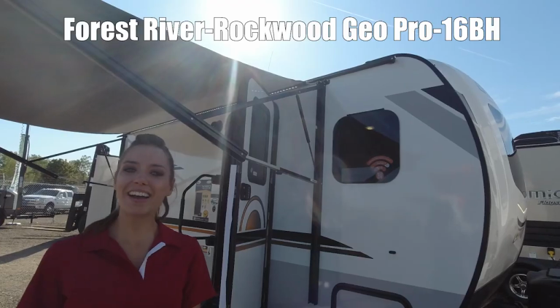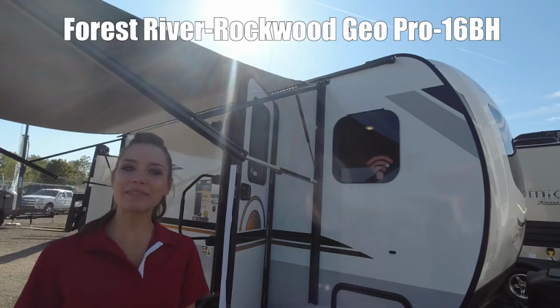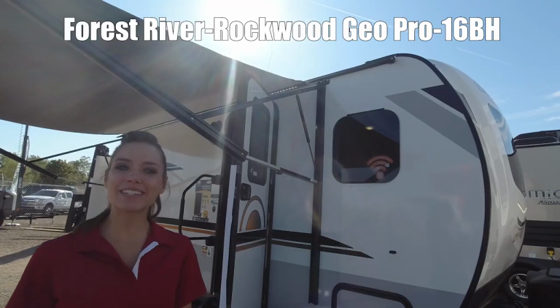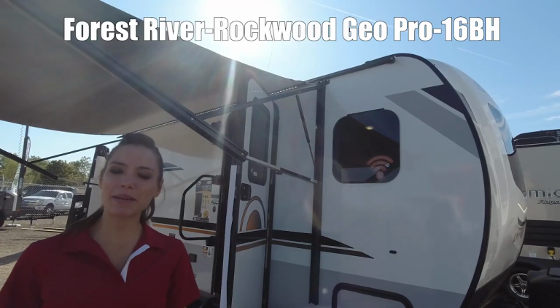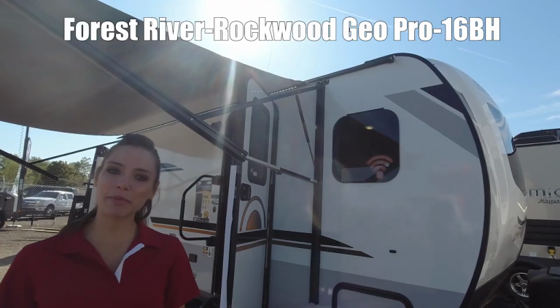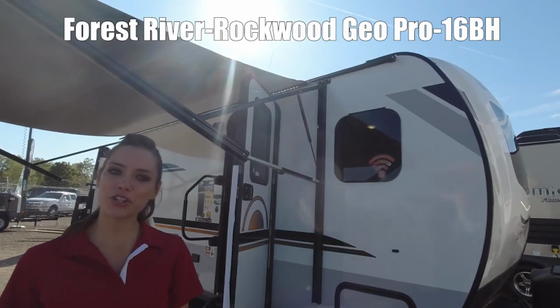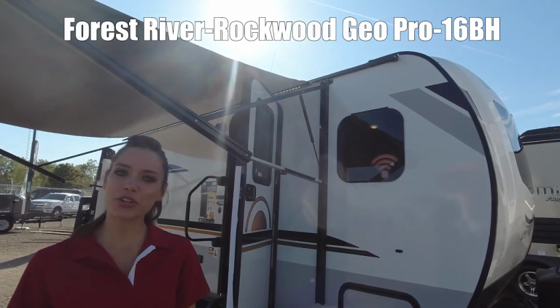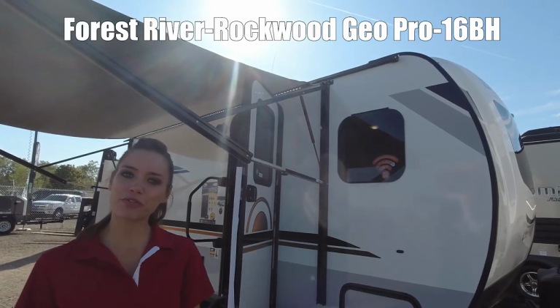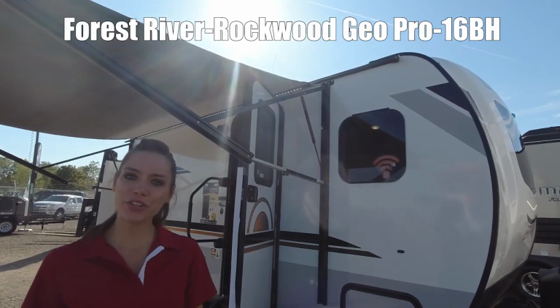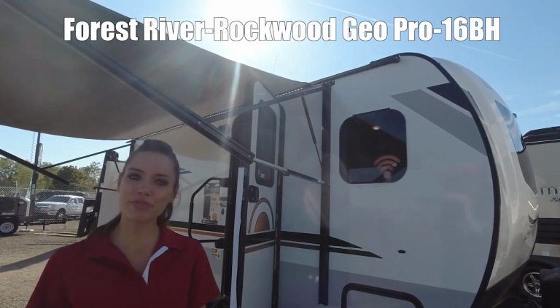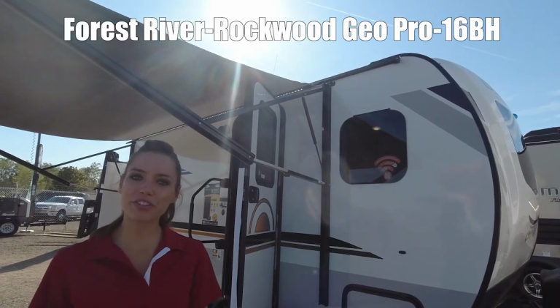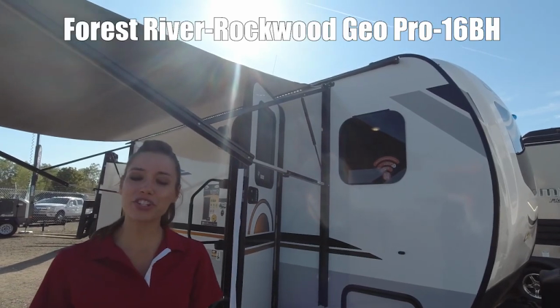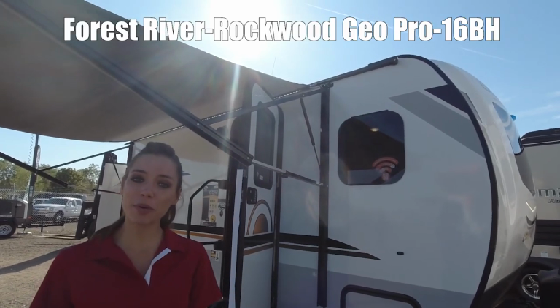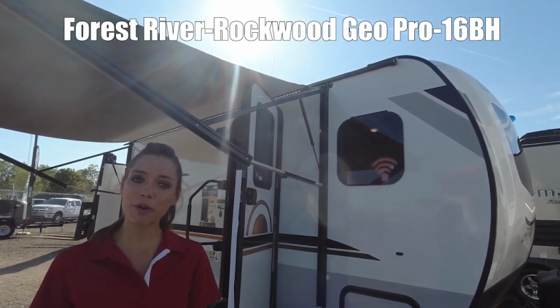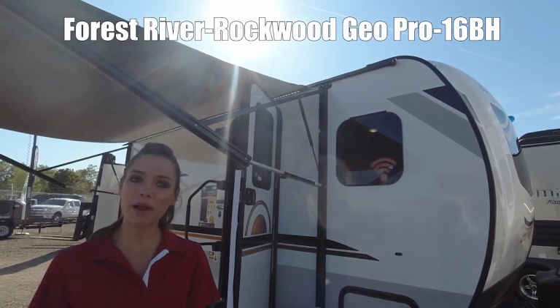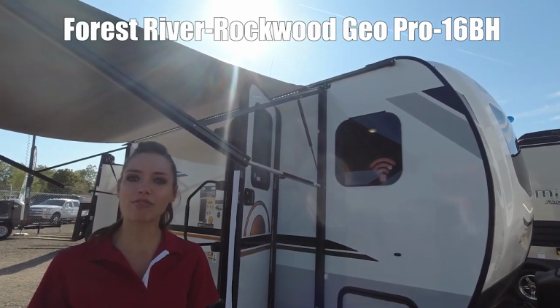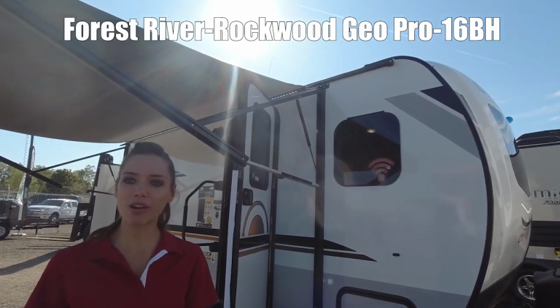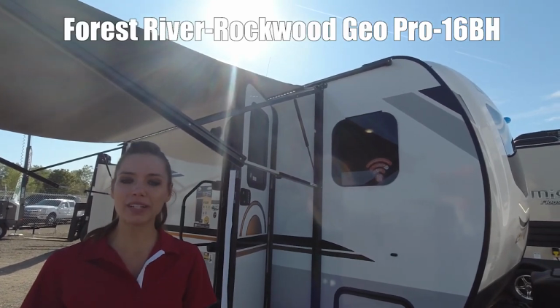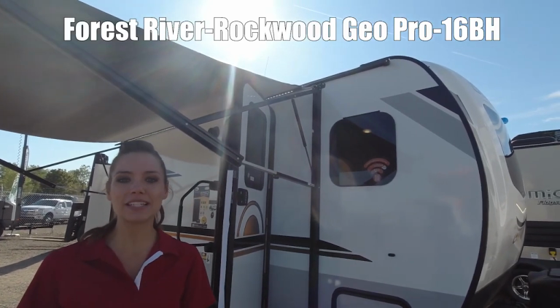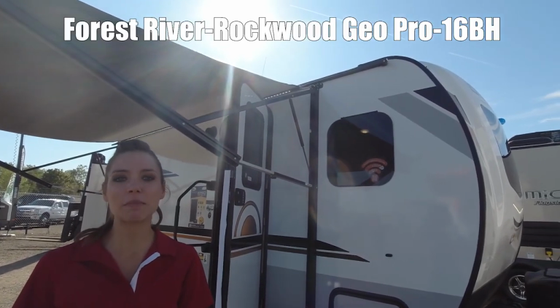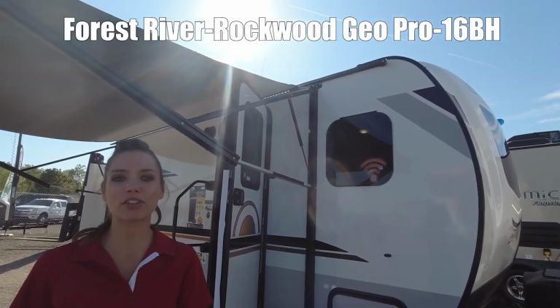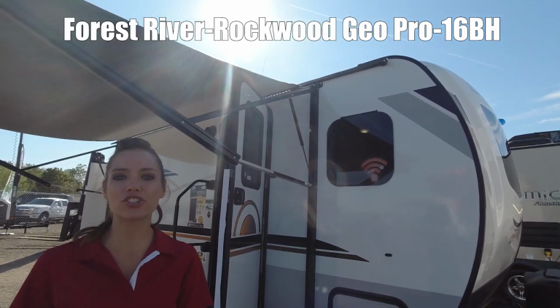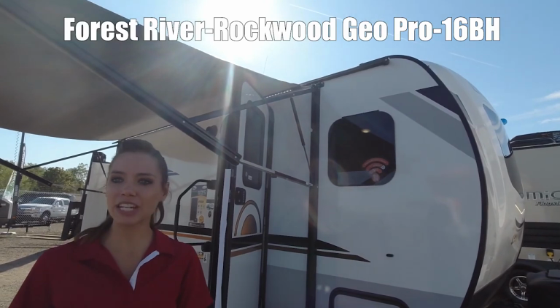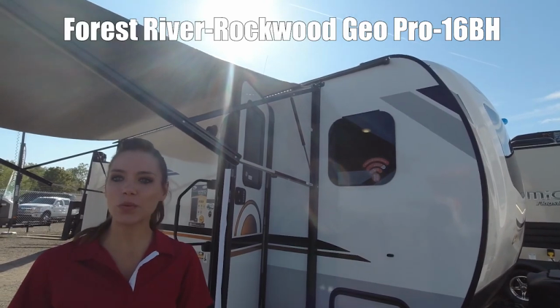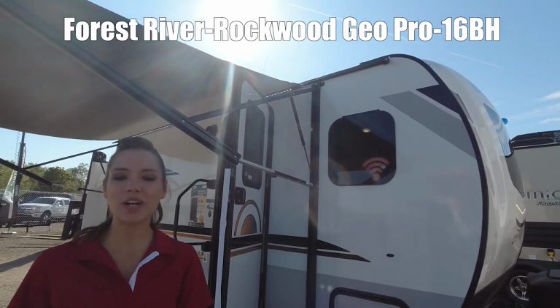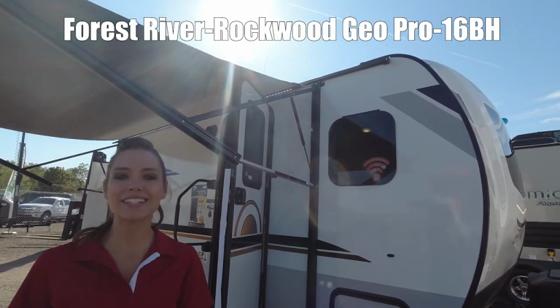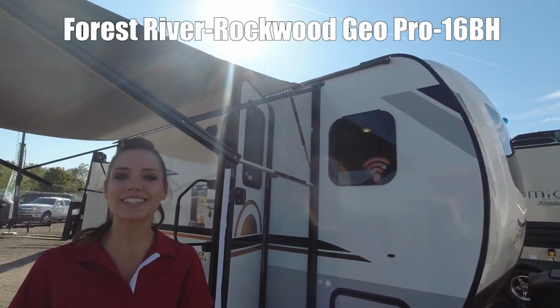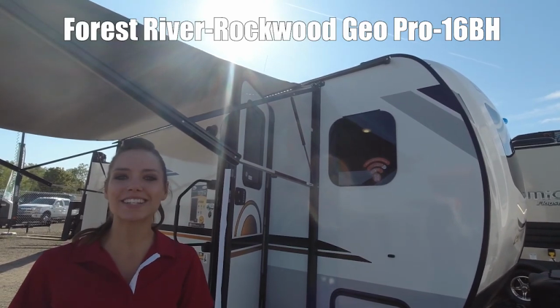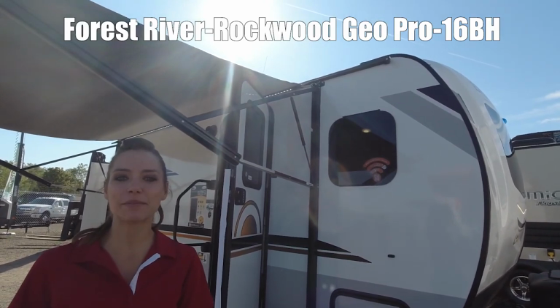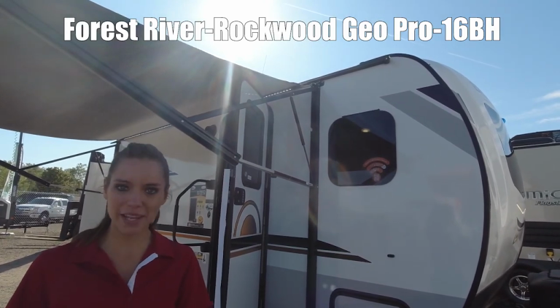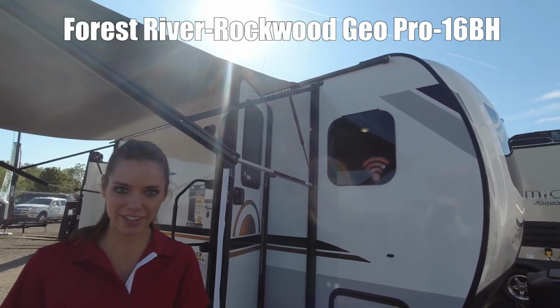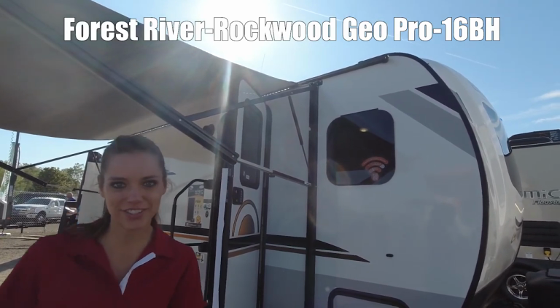Hi, I'm Elizabeth. I'm going to show you the Forest River GeoPro by Rockwood. This is model G16EH.